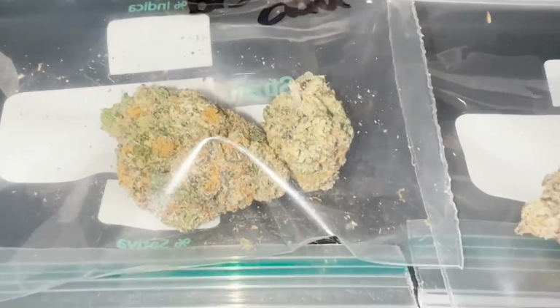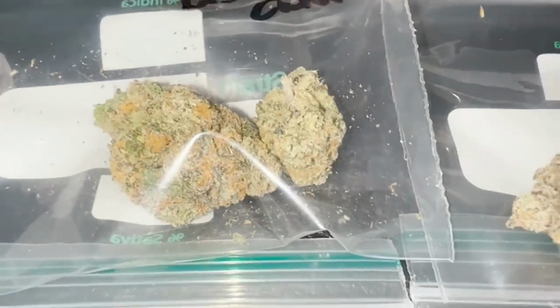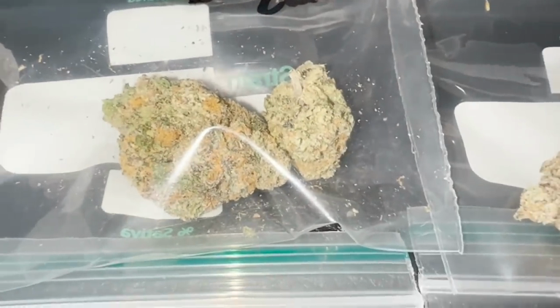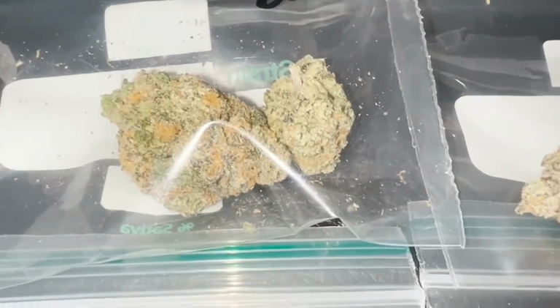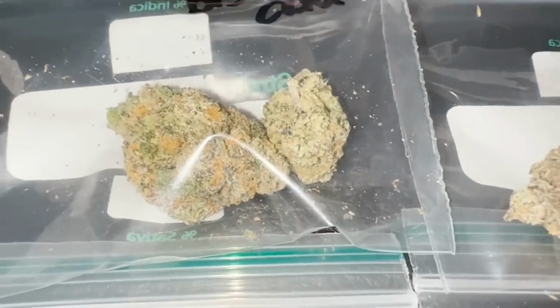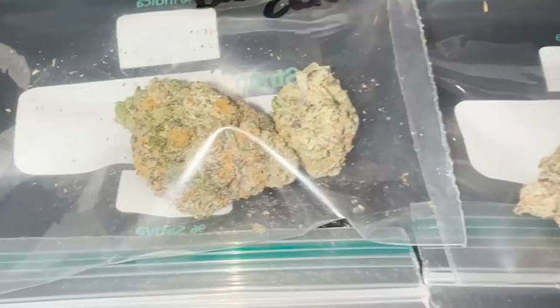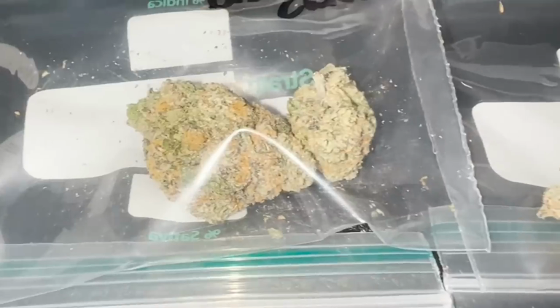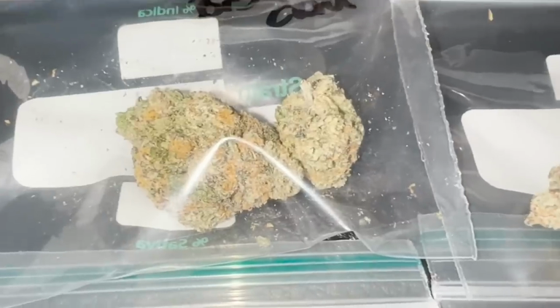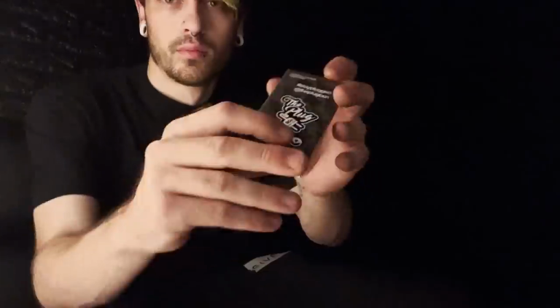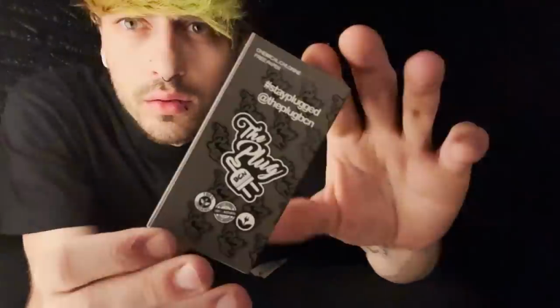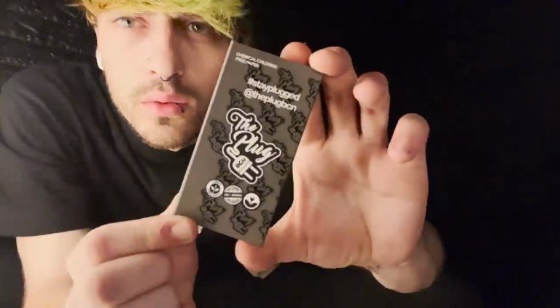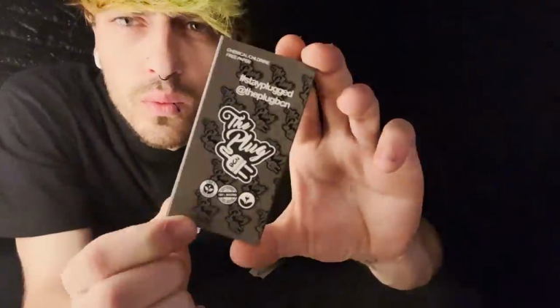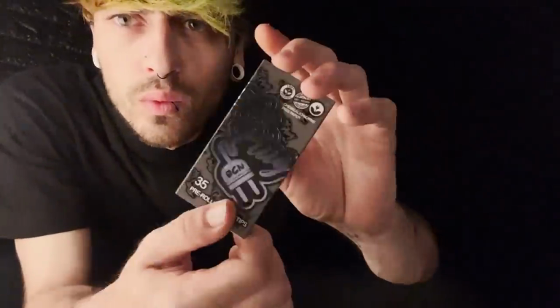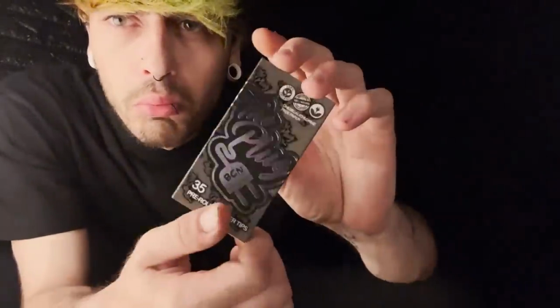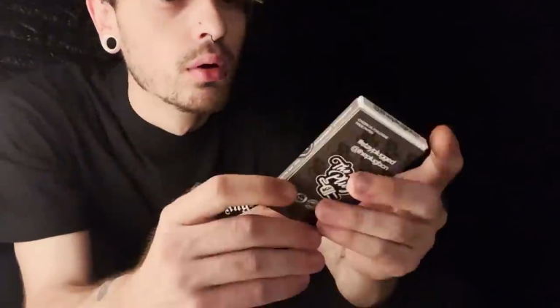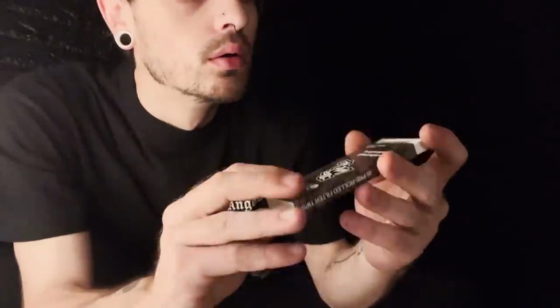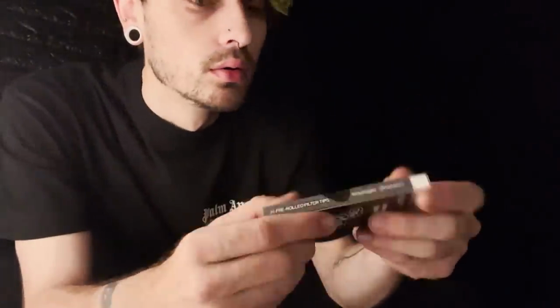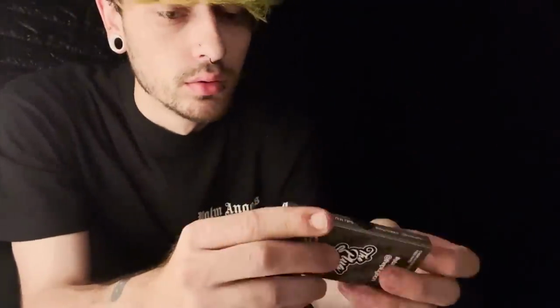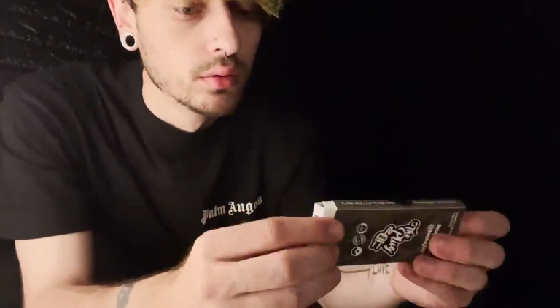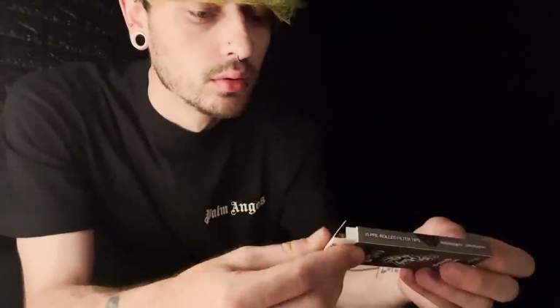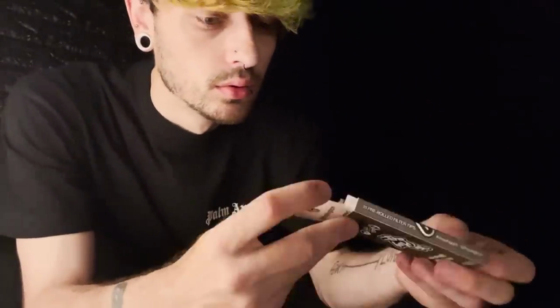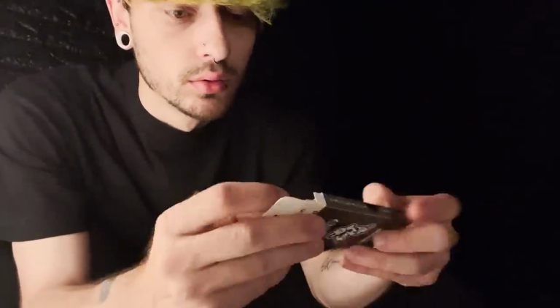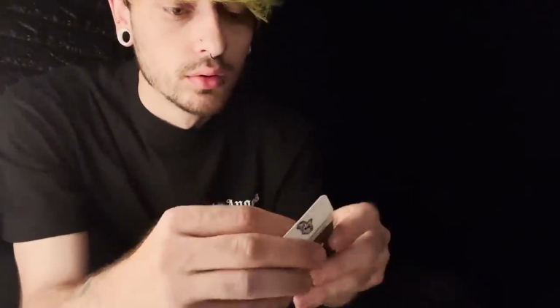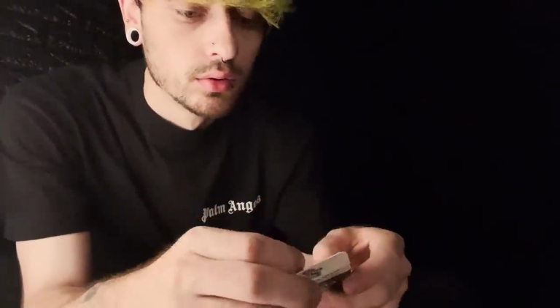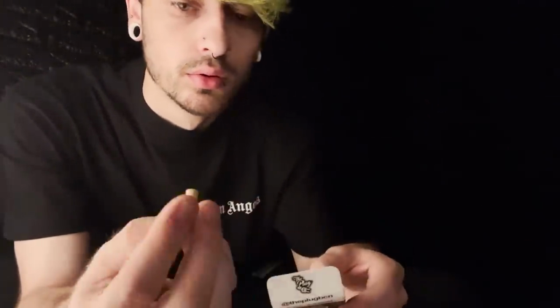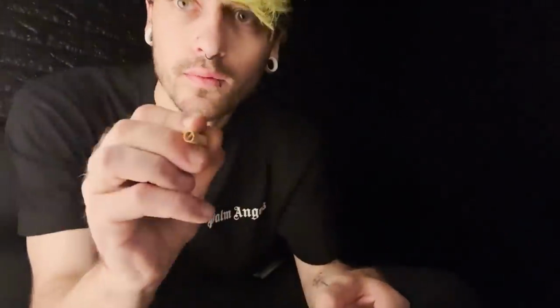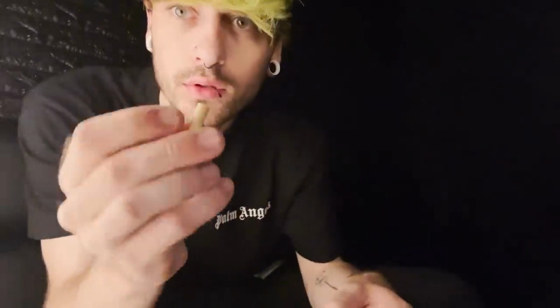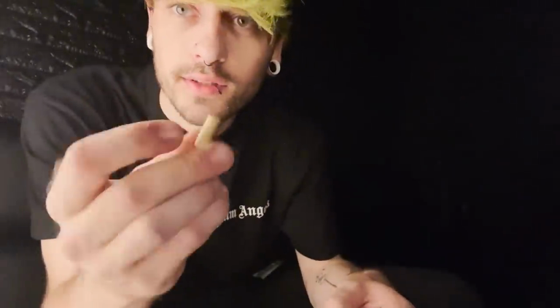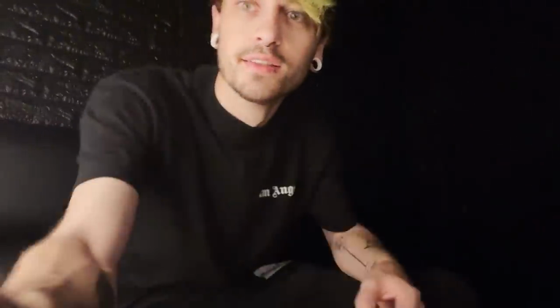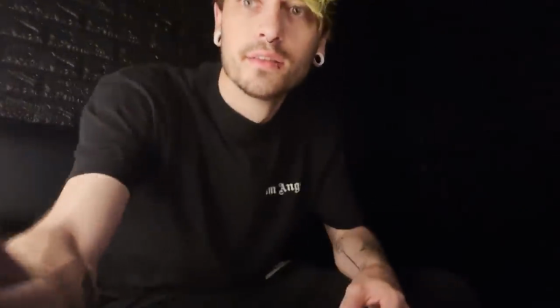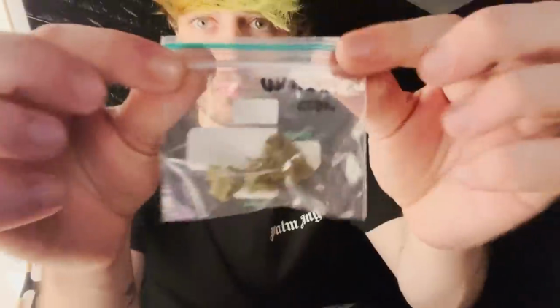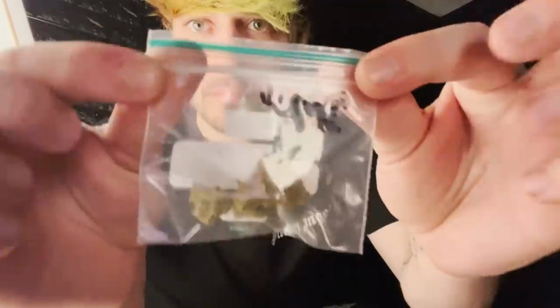Very excited to try these, and the plug actually had some pre-rolled roaches, so I don't have to roll loads of roaches for all of the doobies — just gonna use these instead.